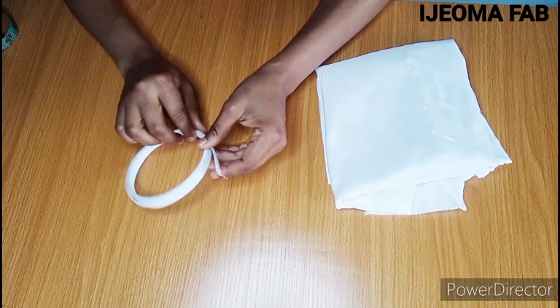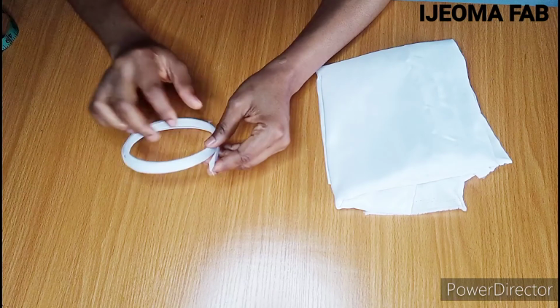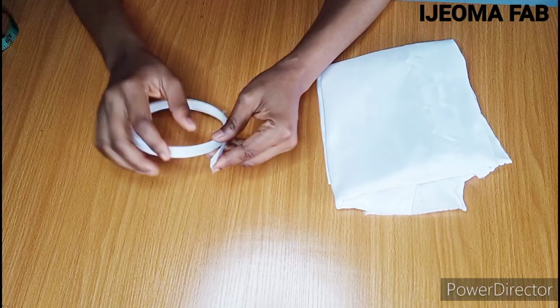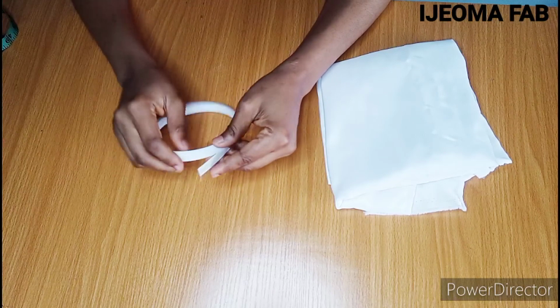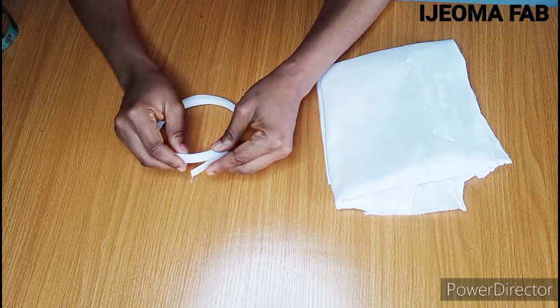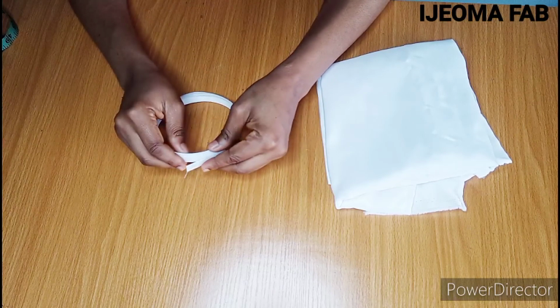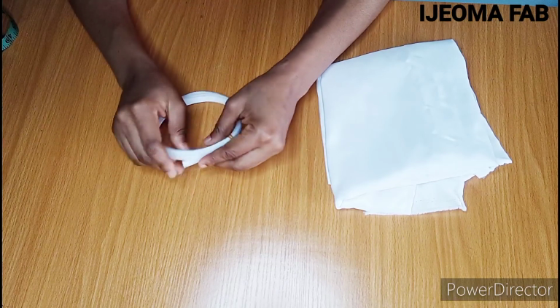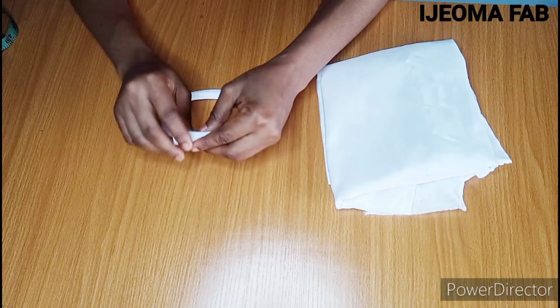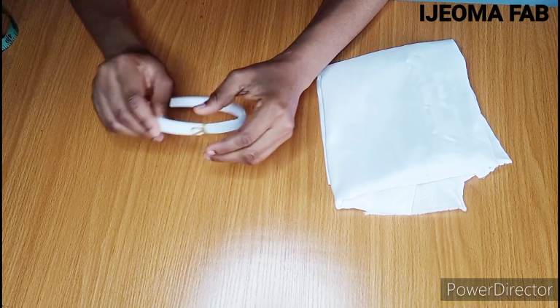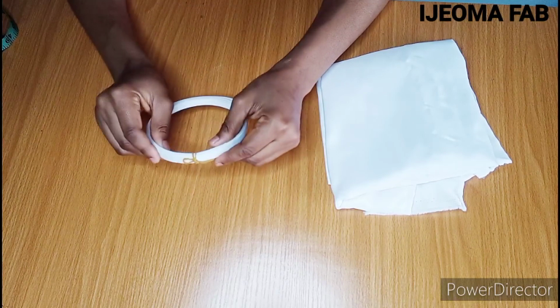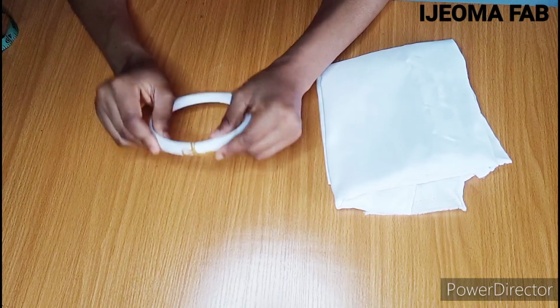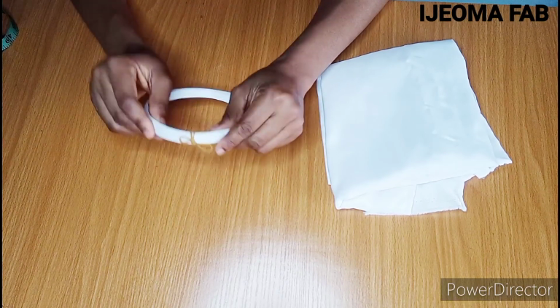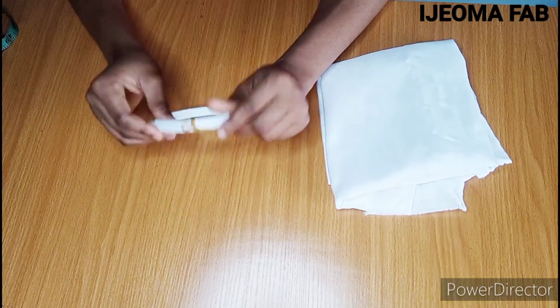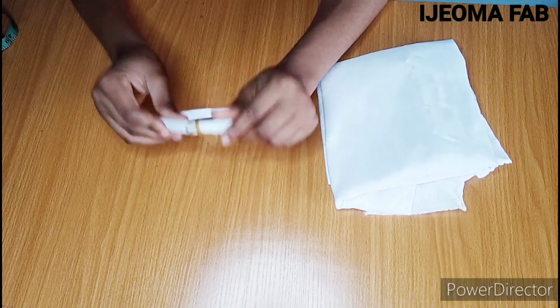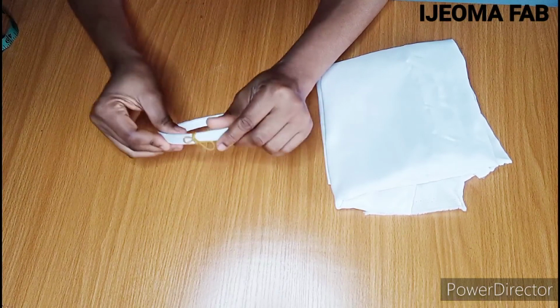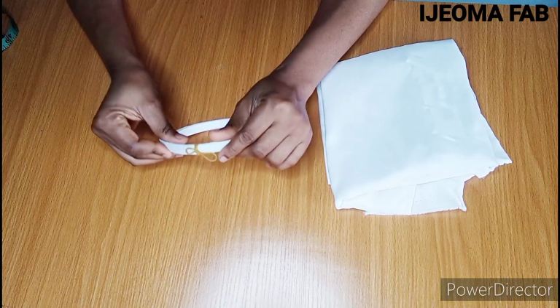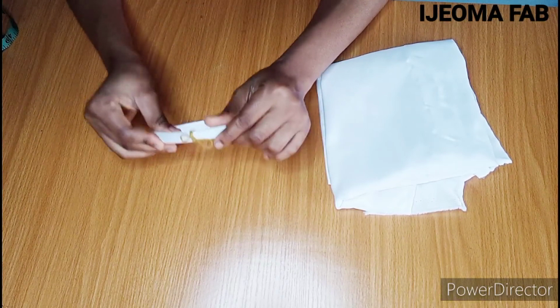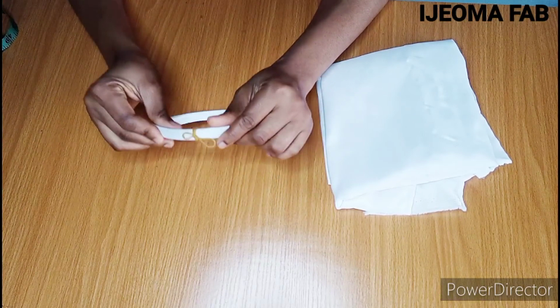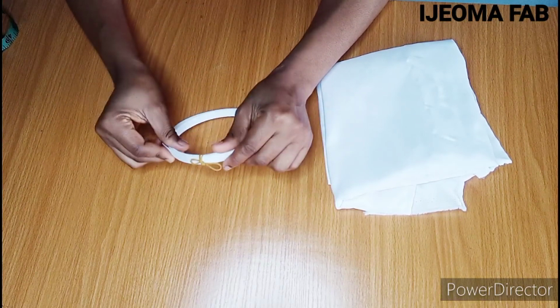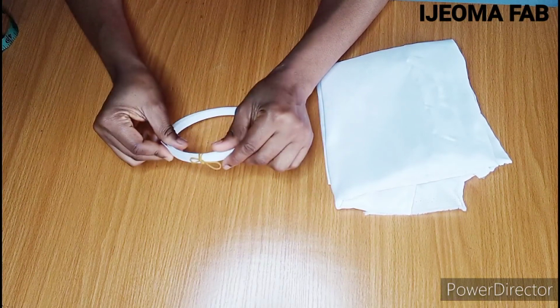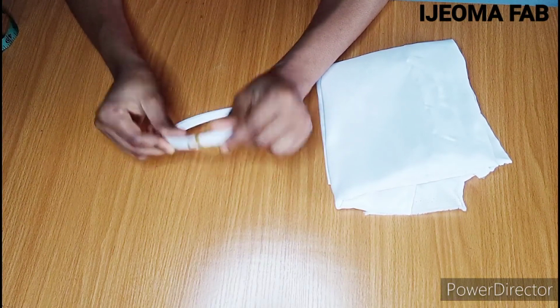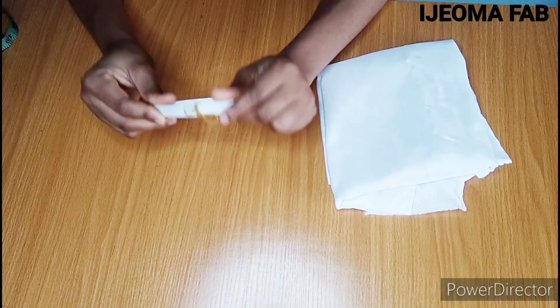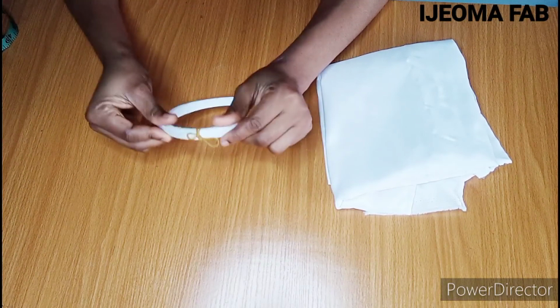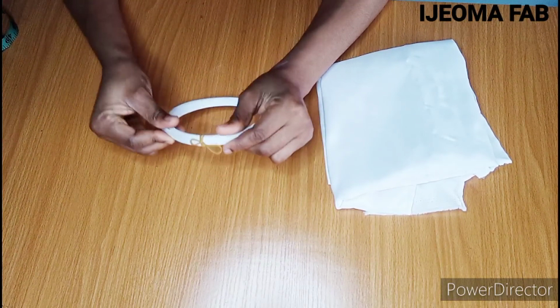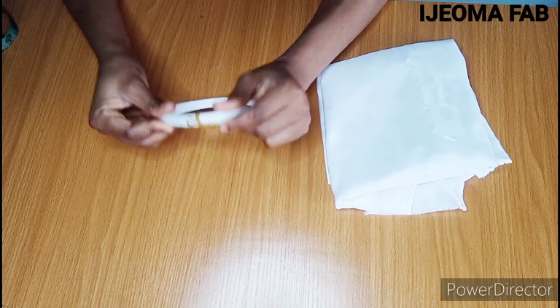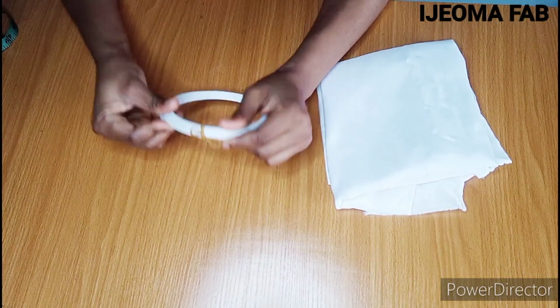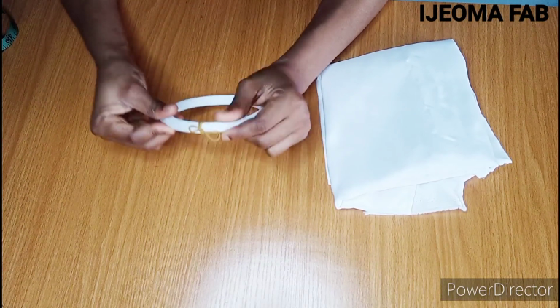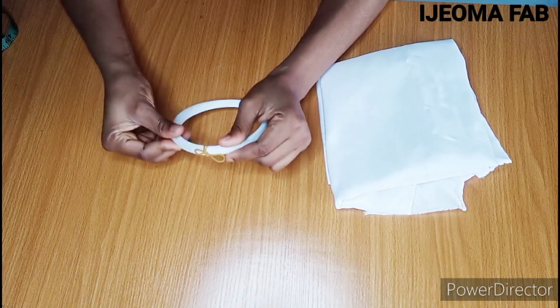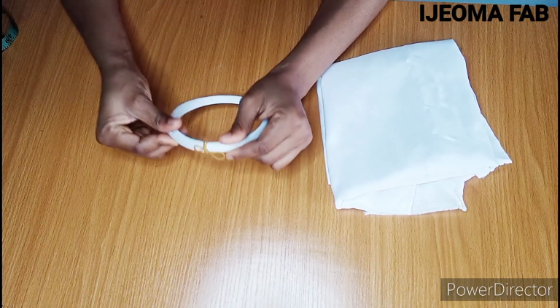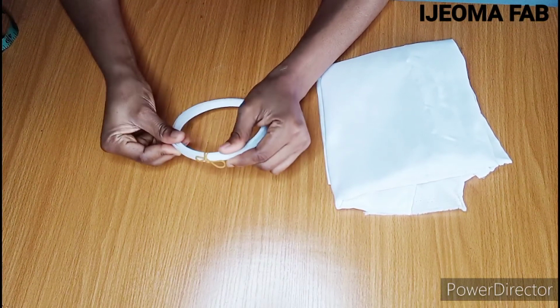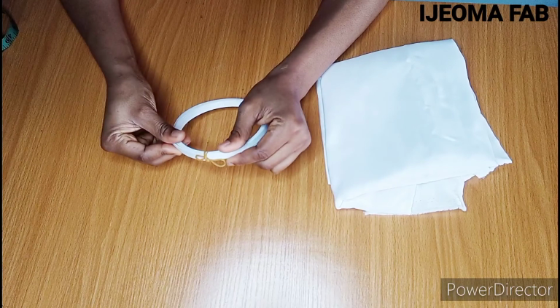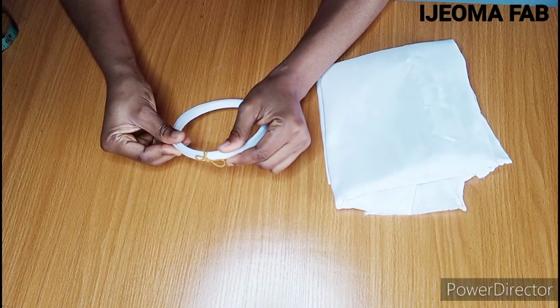The first method is to fold or wrap your fabric around the regiline boning and stitch on it. The second method makes use of a casing, which is what I'm about to show you.